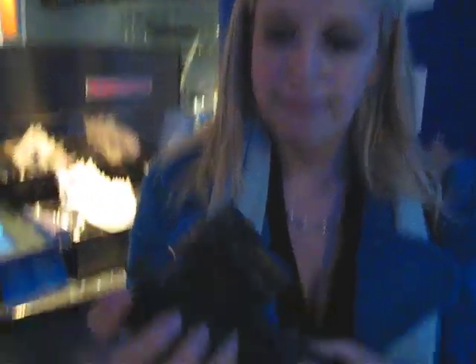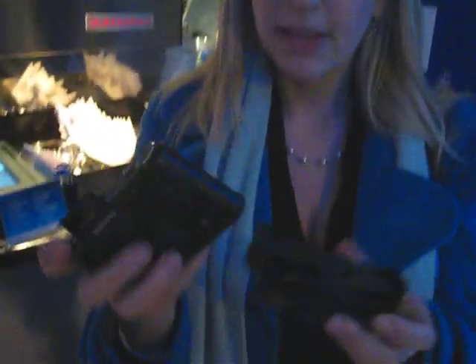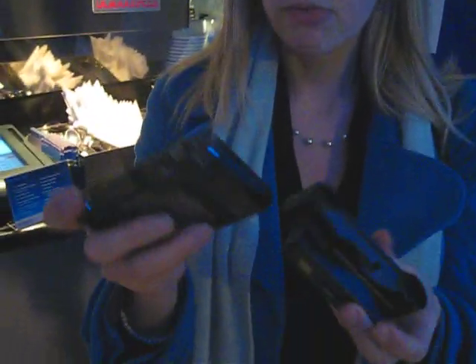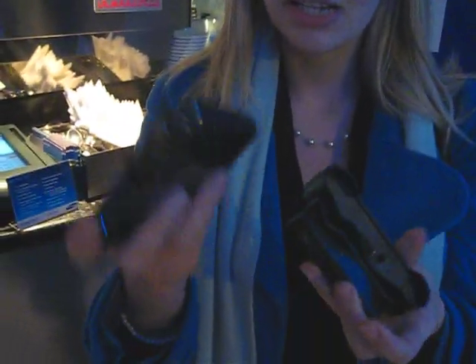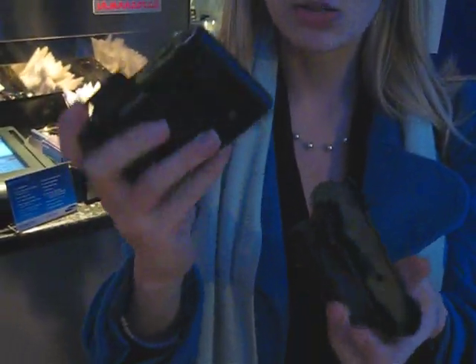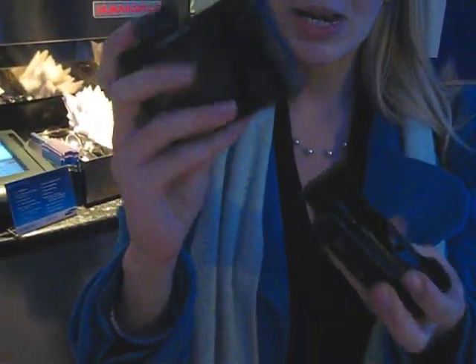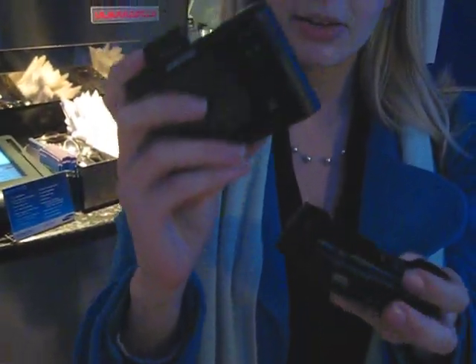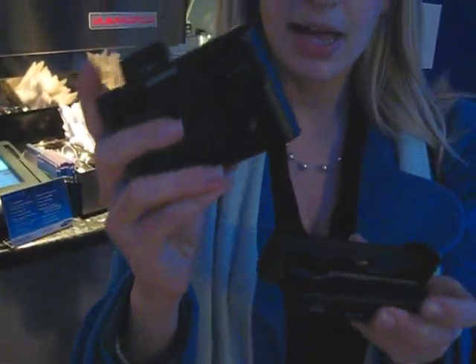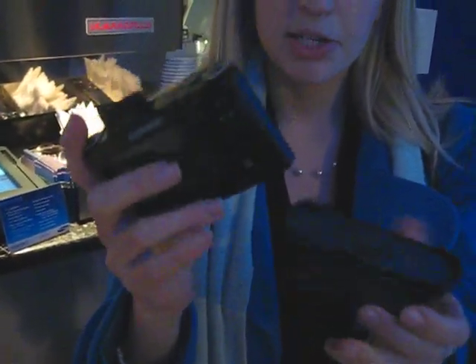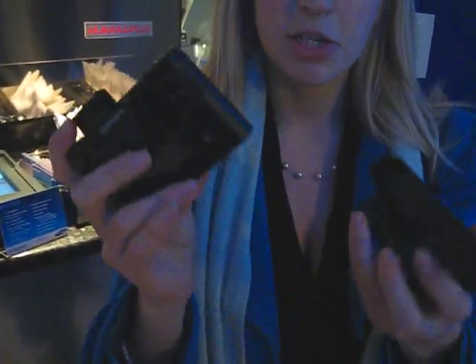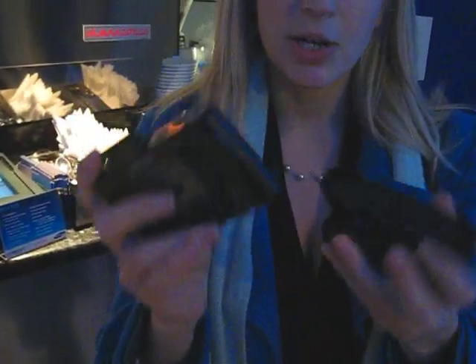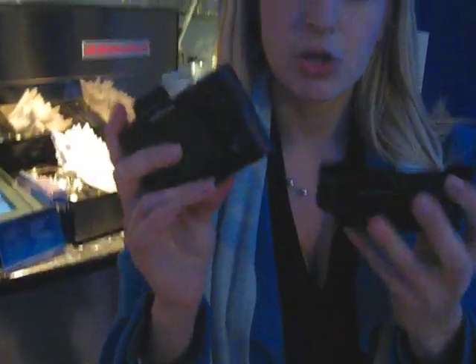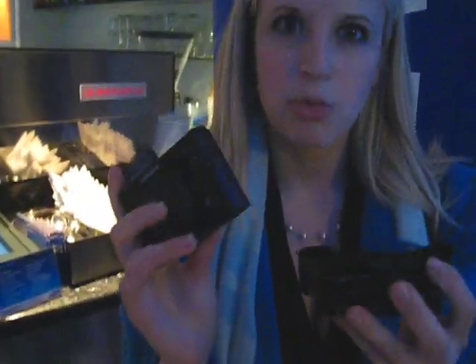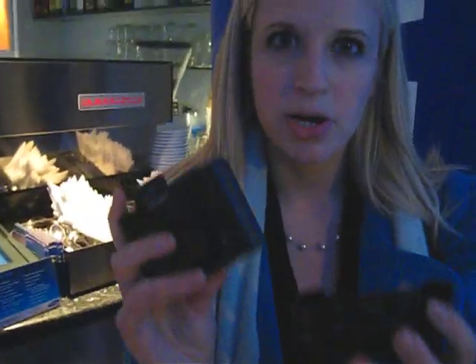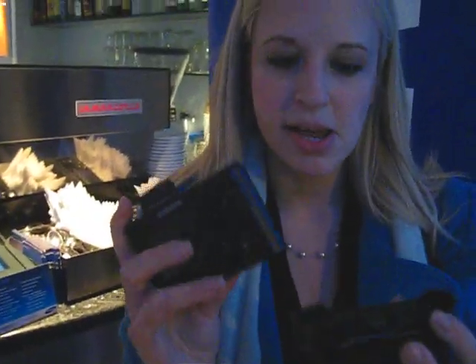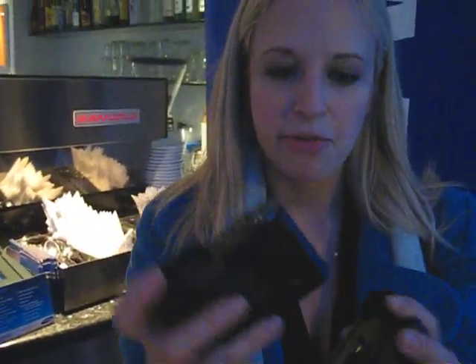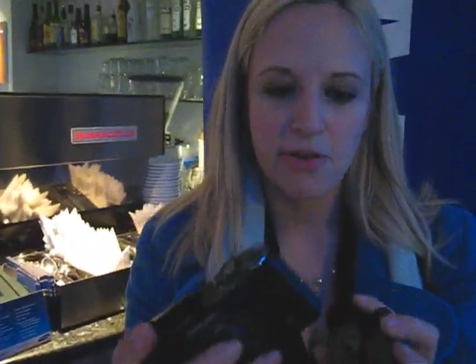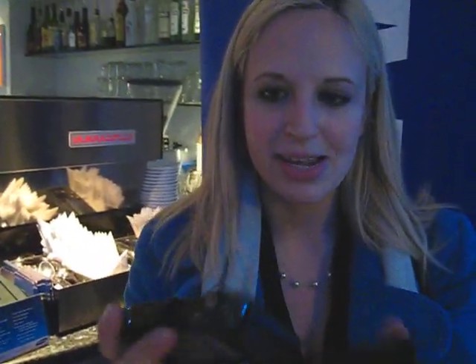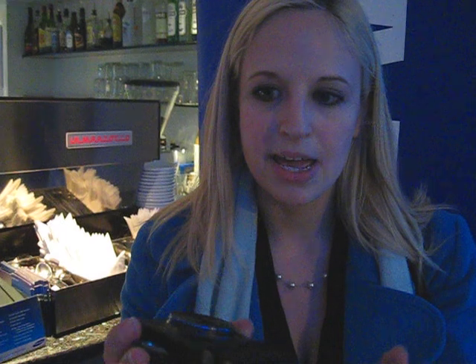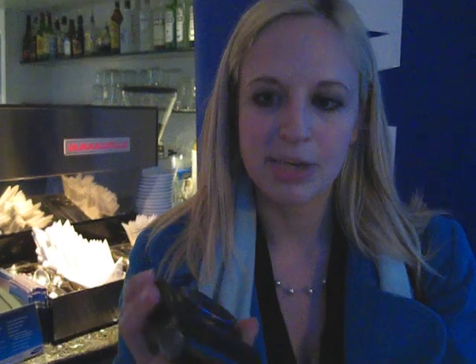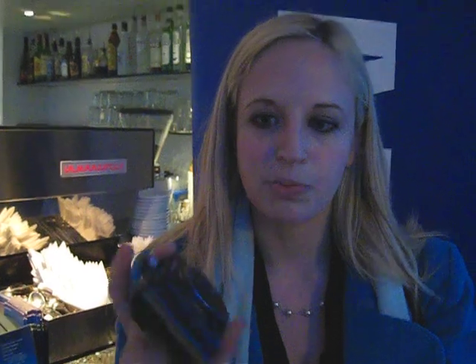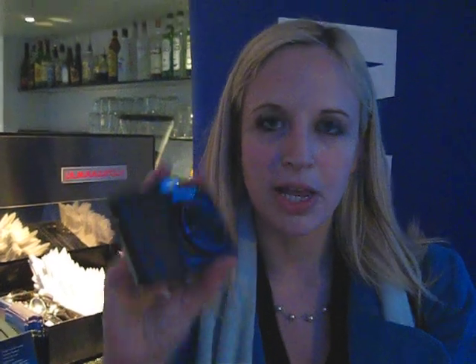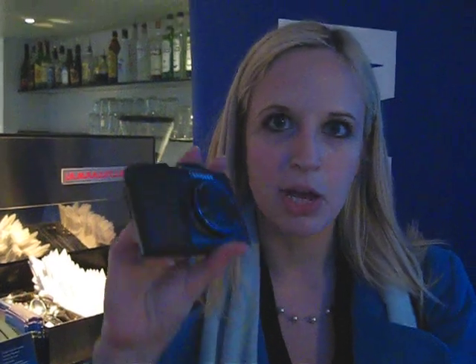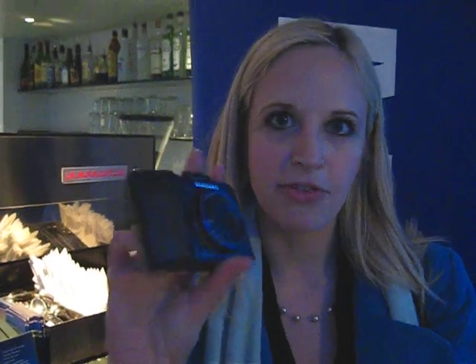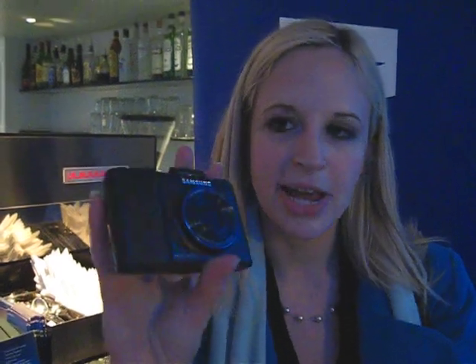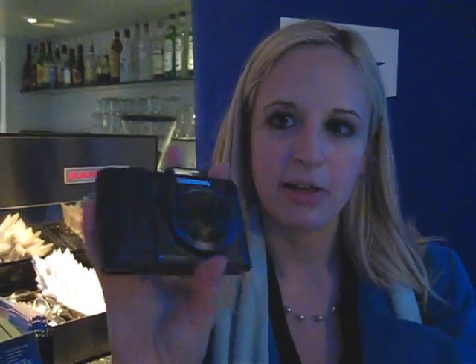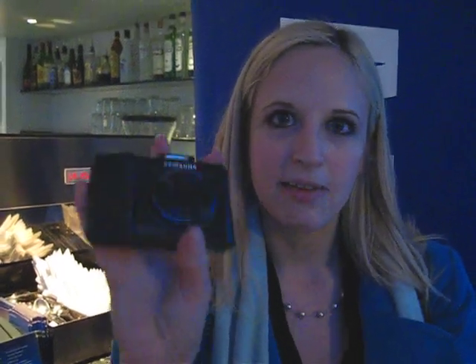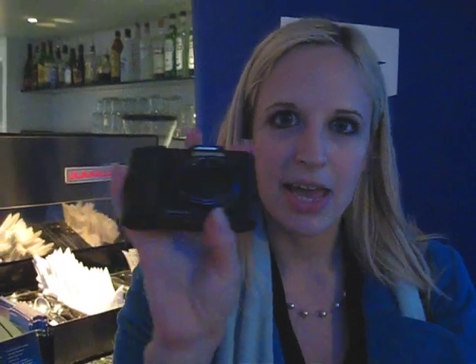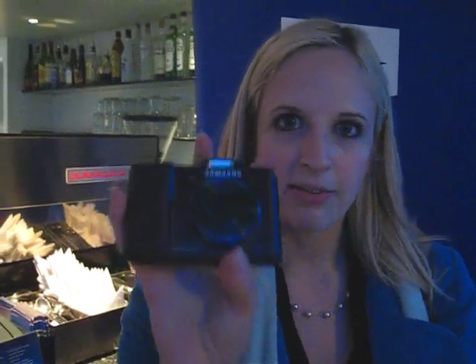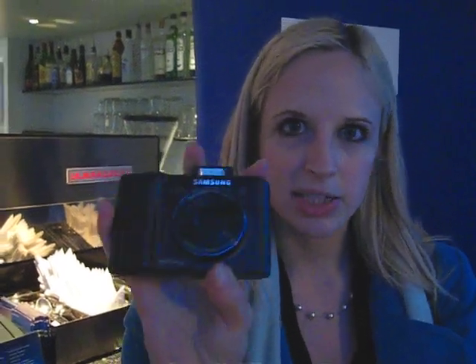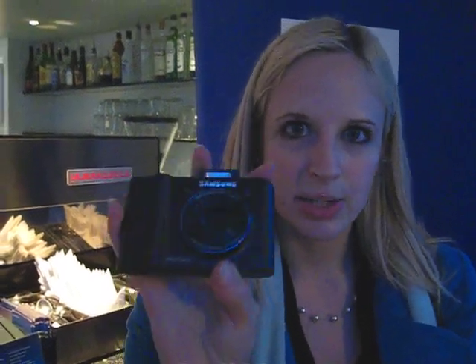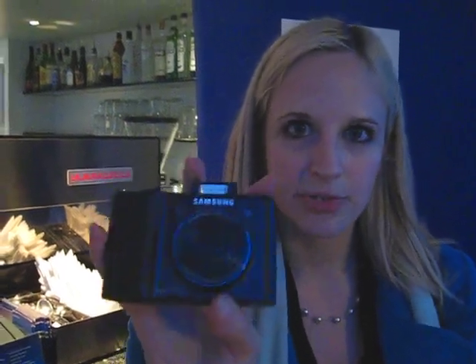It's a really sweet little camera to use. We're going to do a more in-depth review of this later, but just bringing you it for now — the NV24.